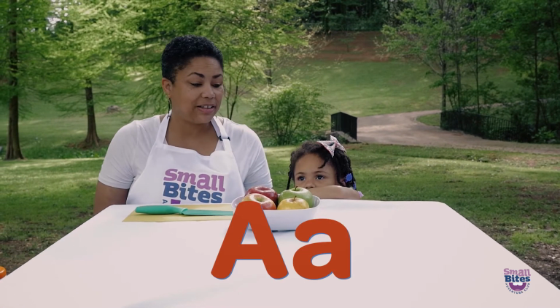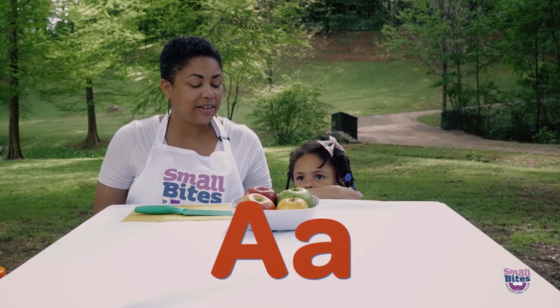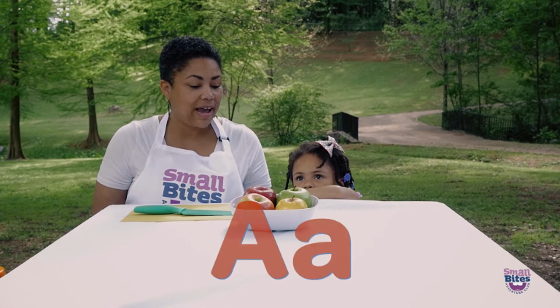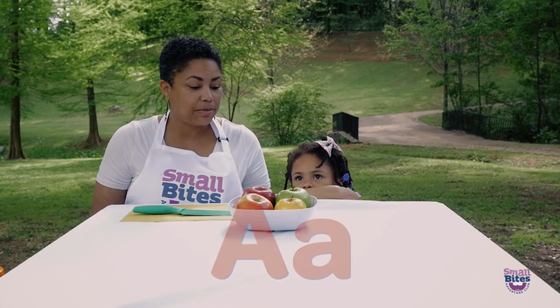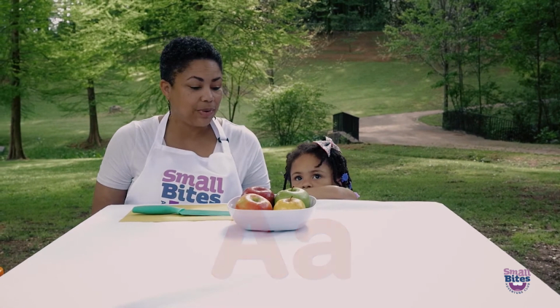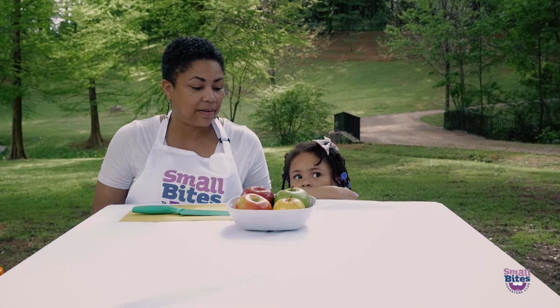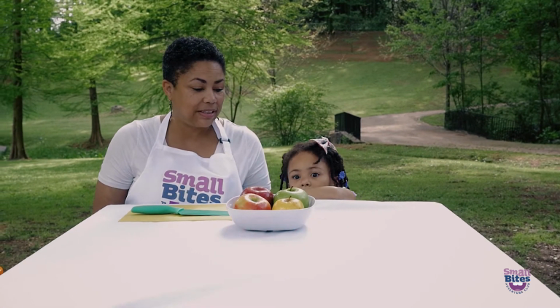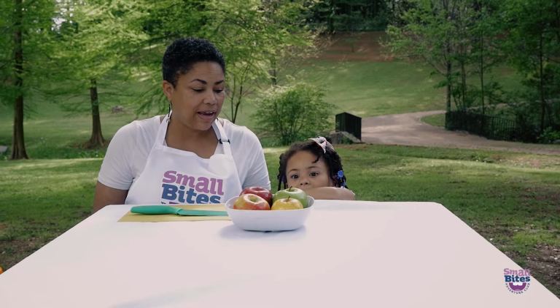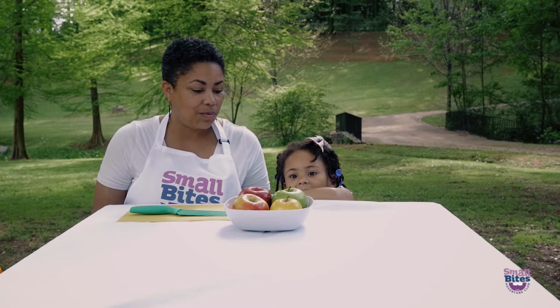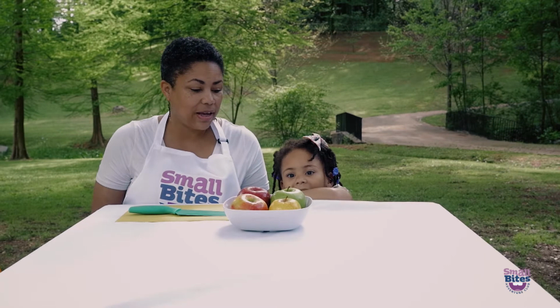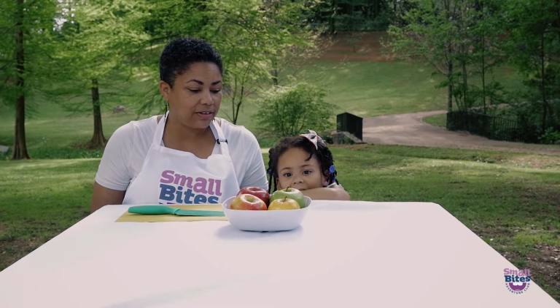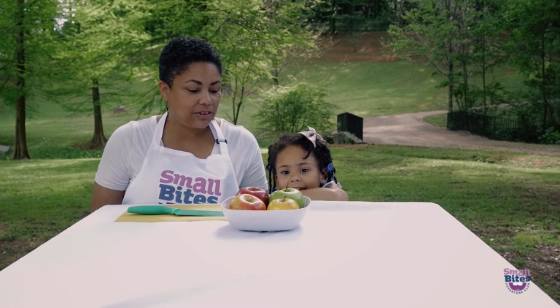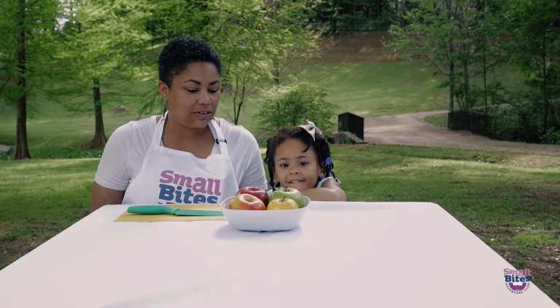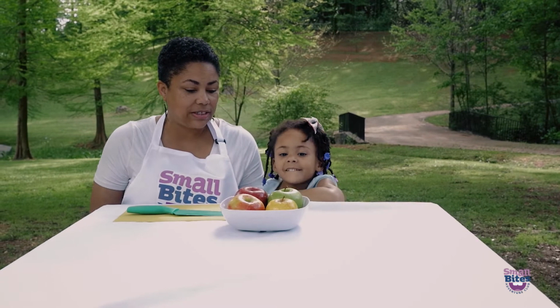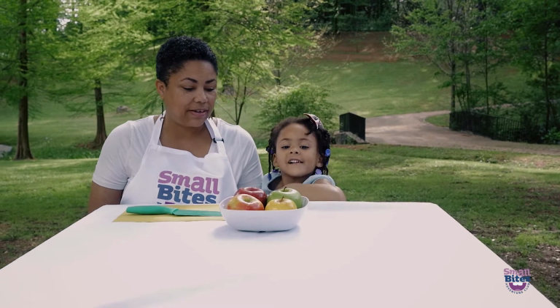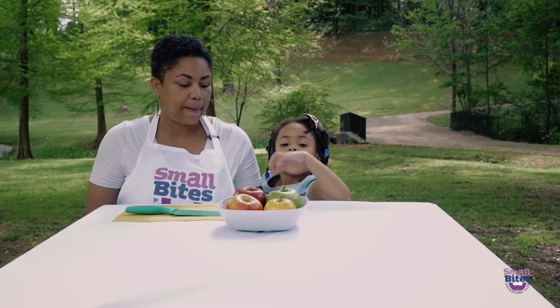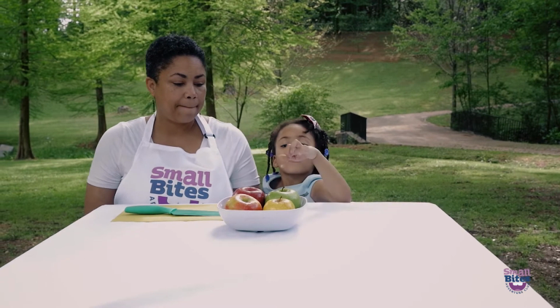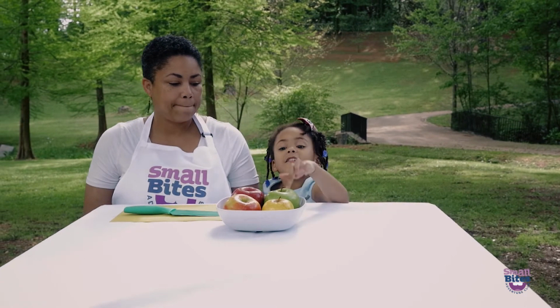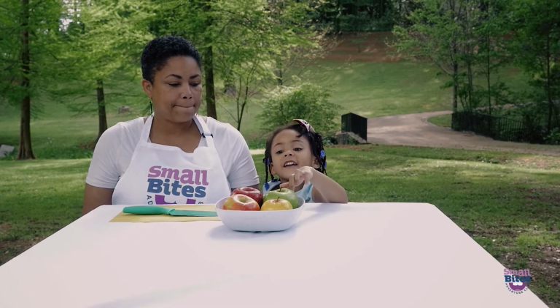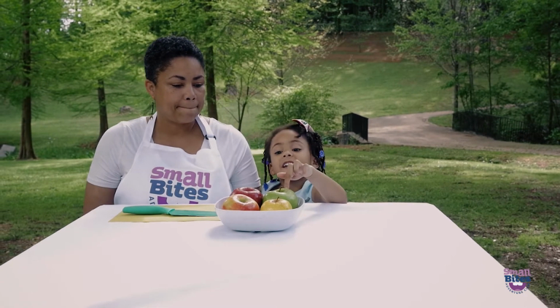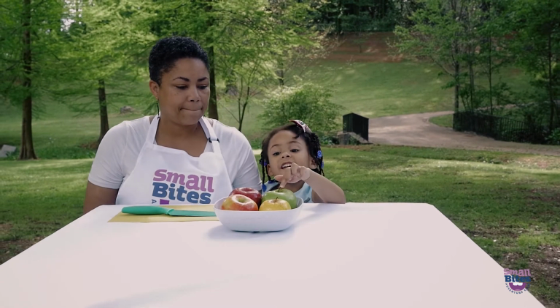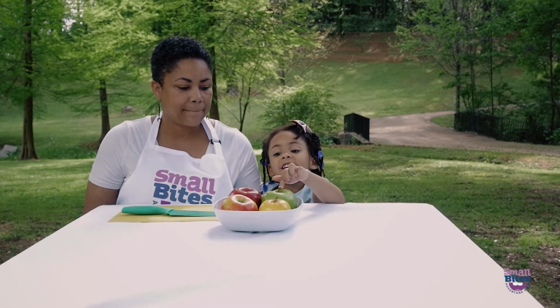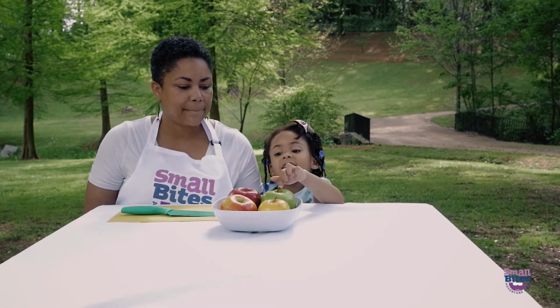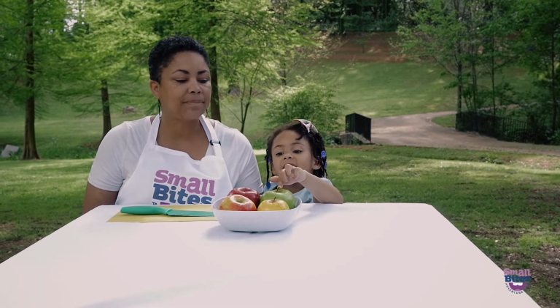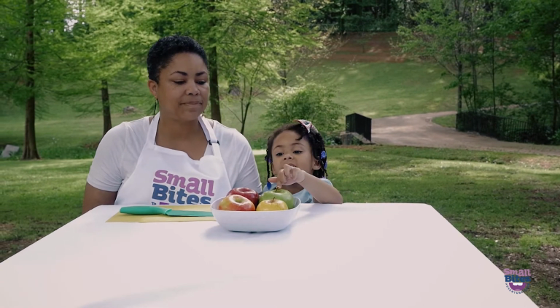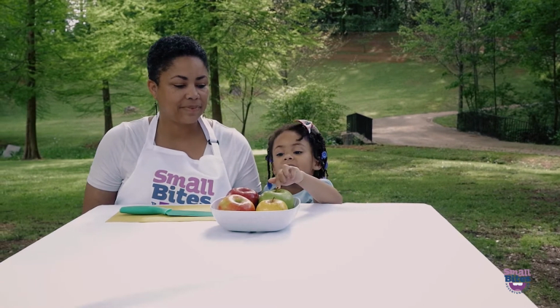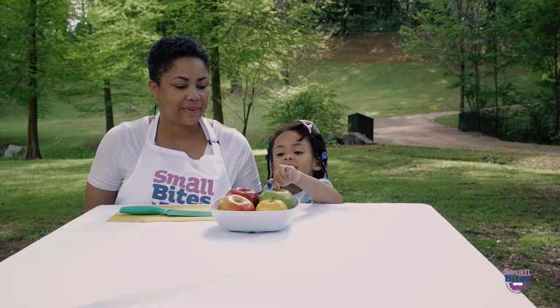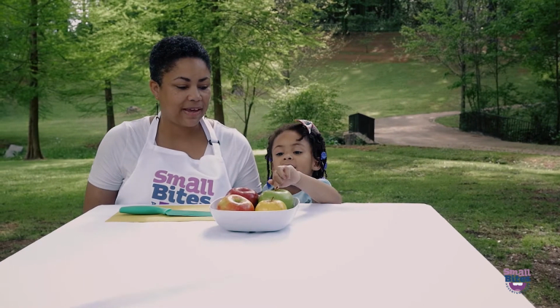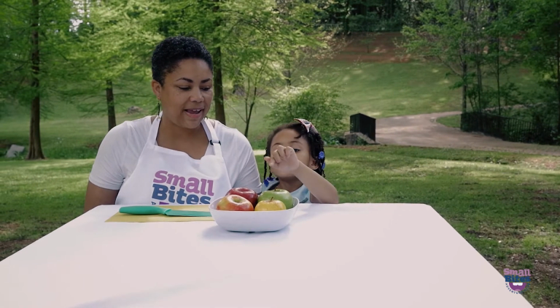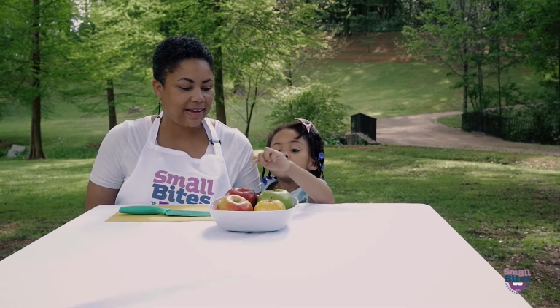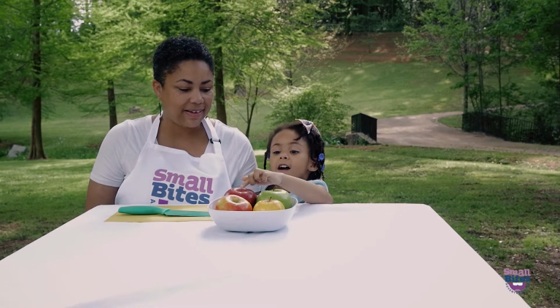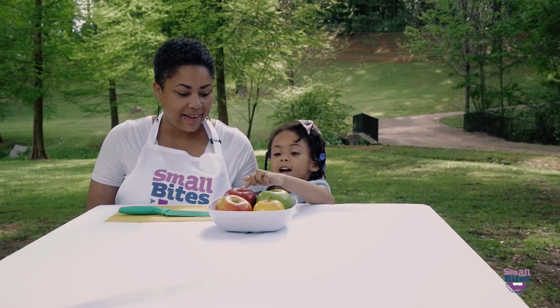Look at the apples we have today. What colors do you see? Green. And? Red.